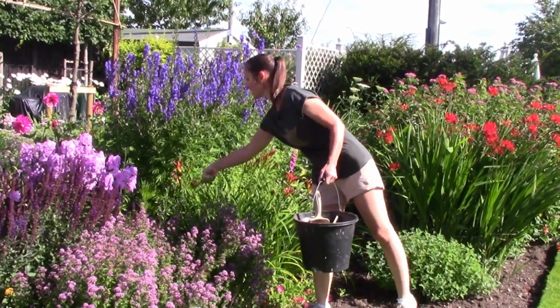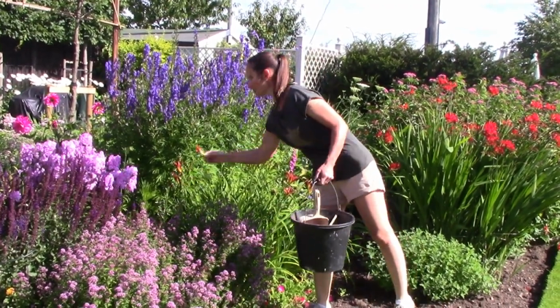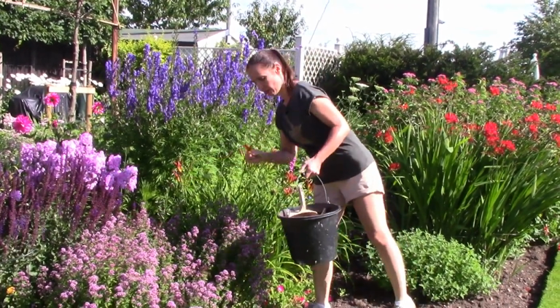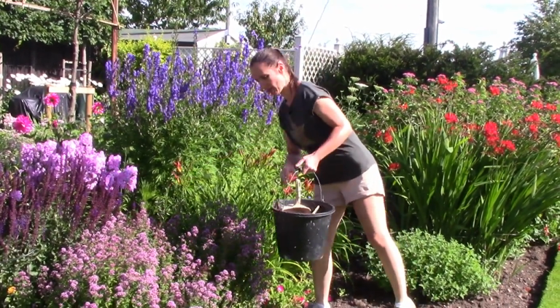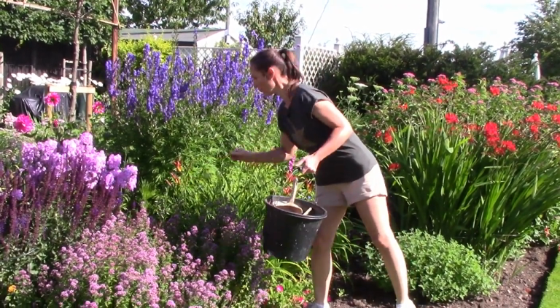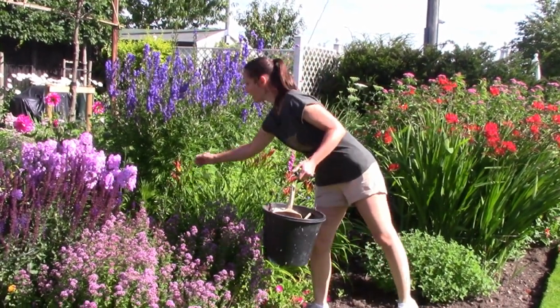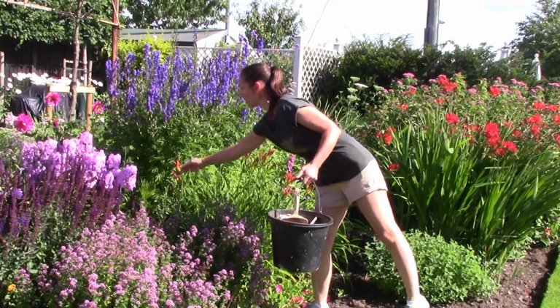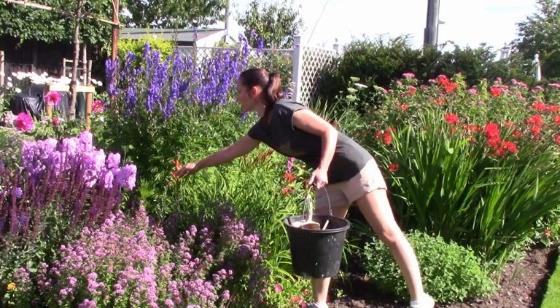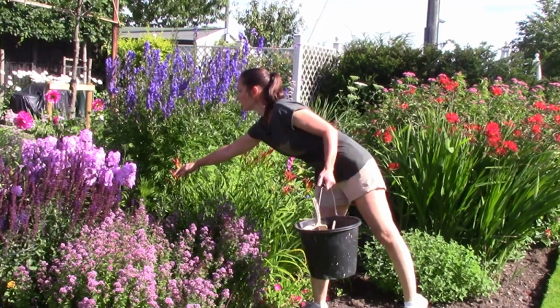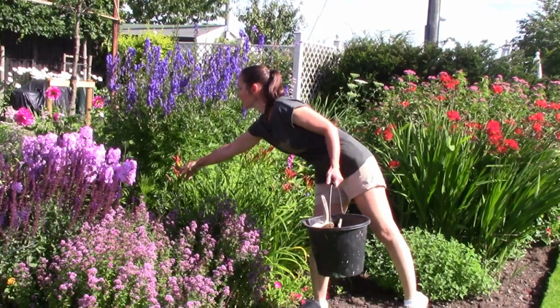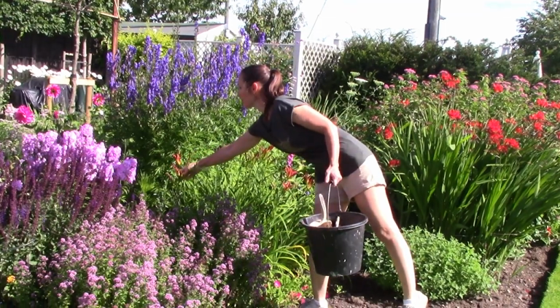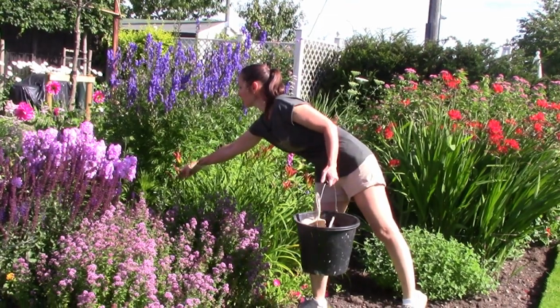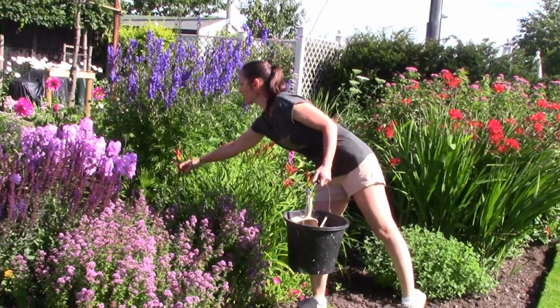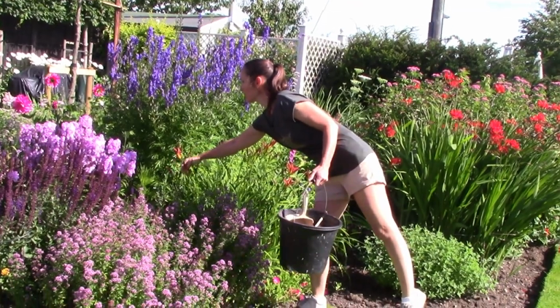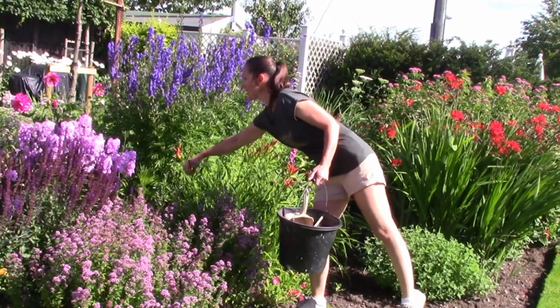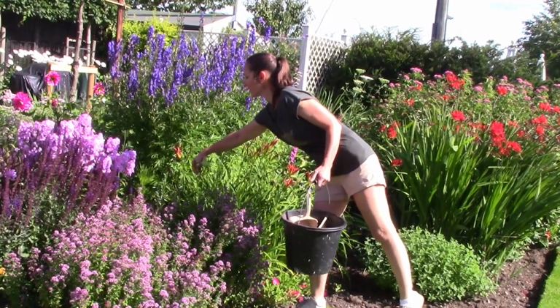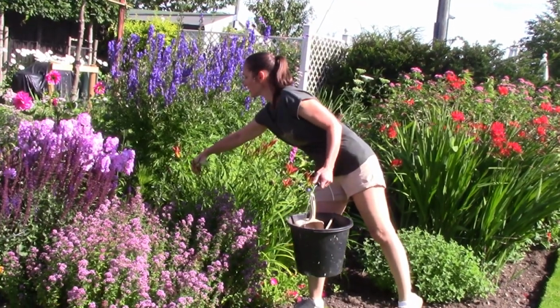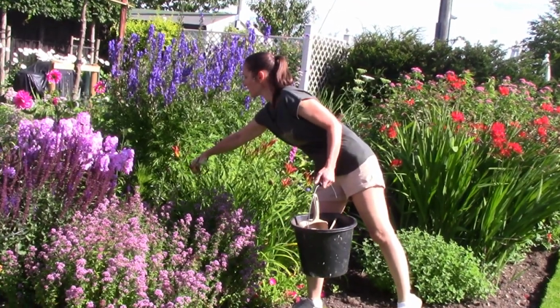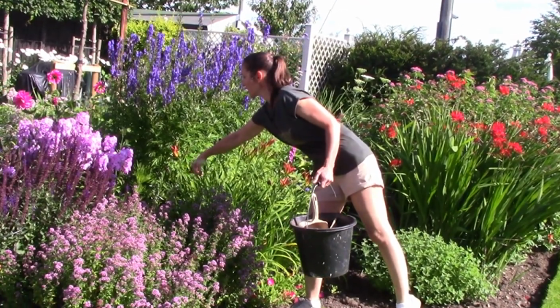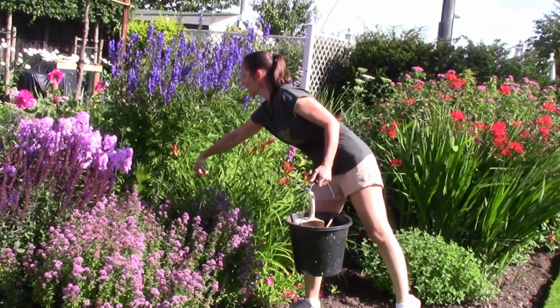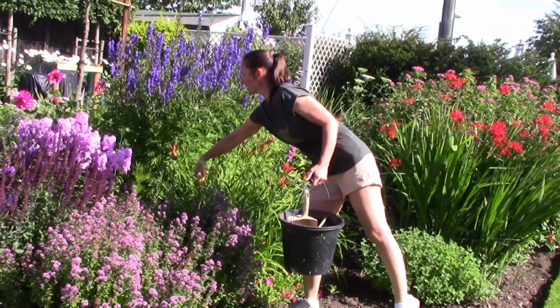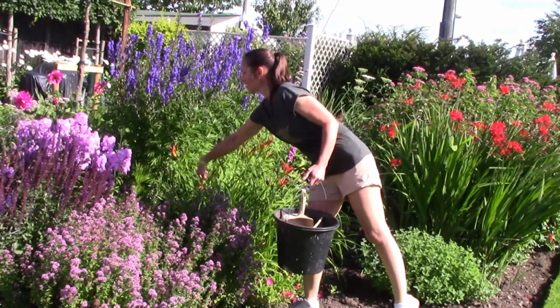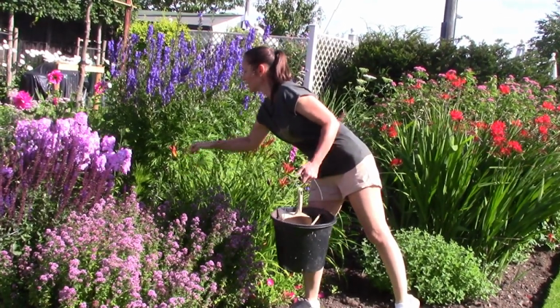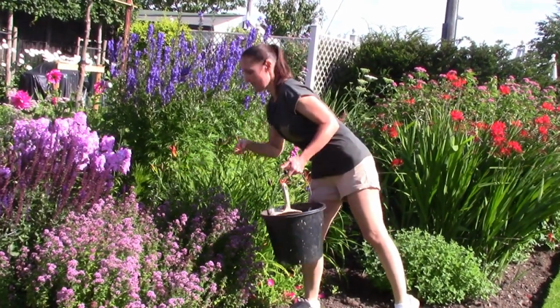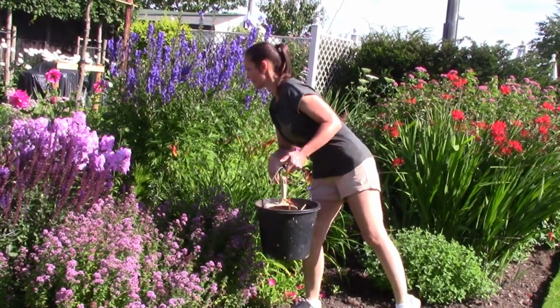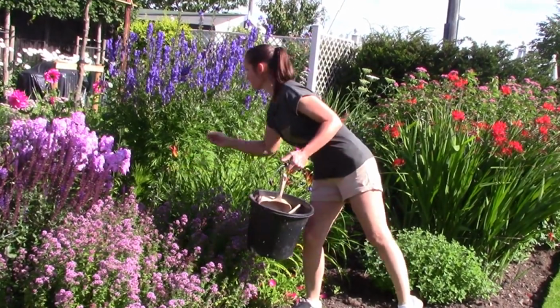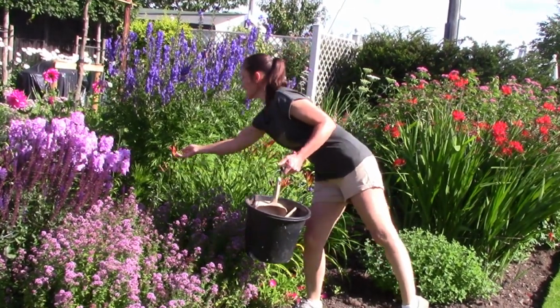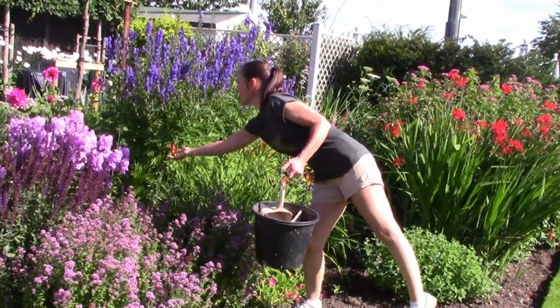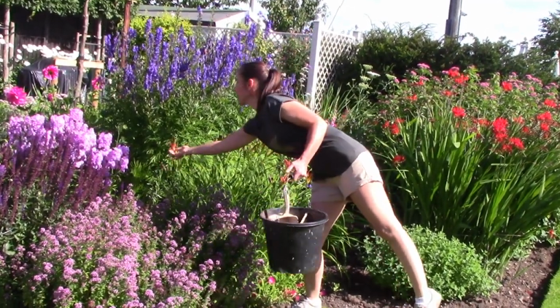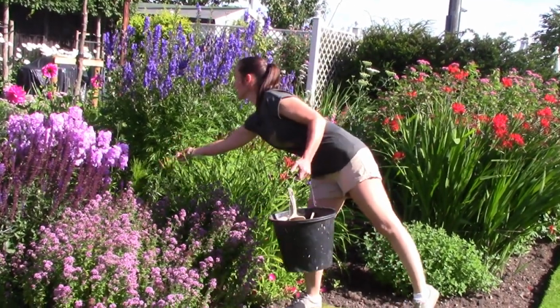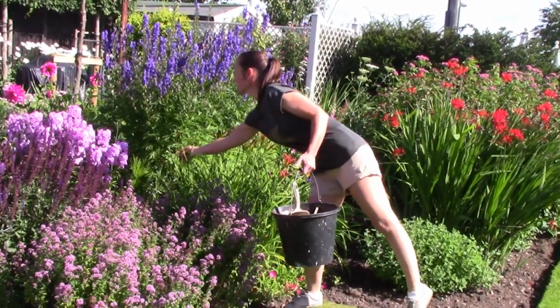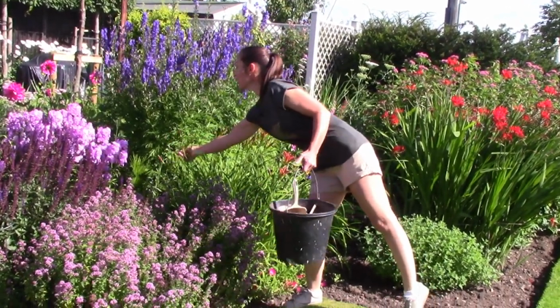When I walk around the garden I always take my bucket with me and just deadhead as I go.